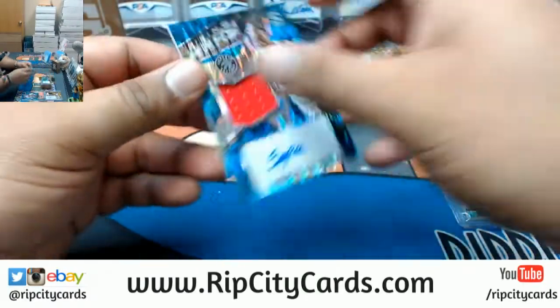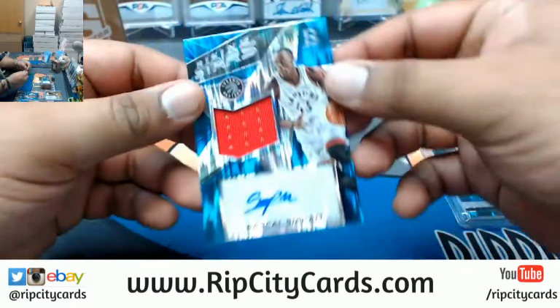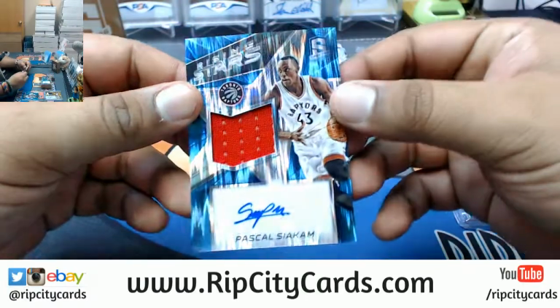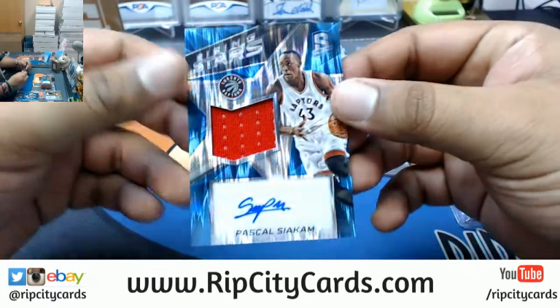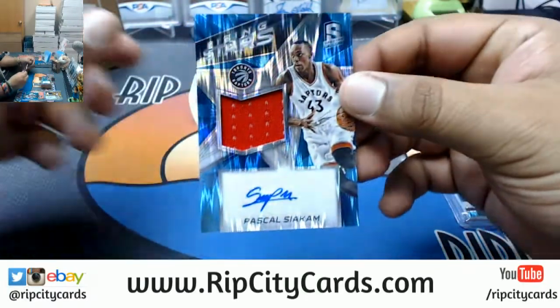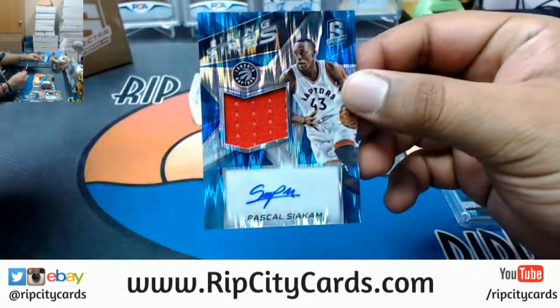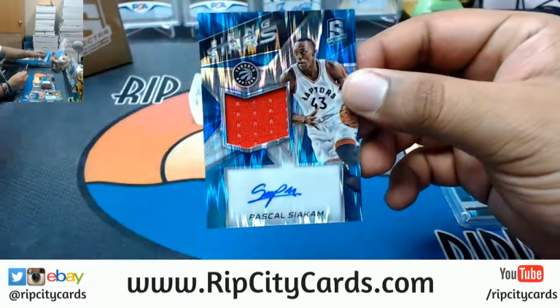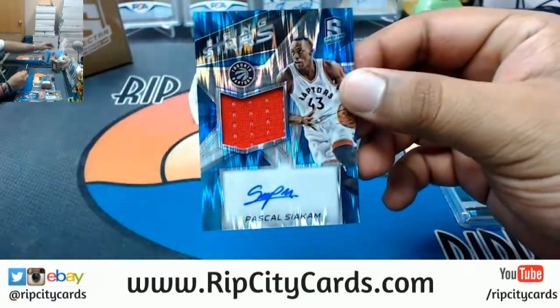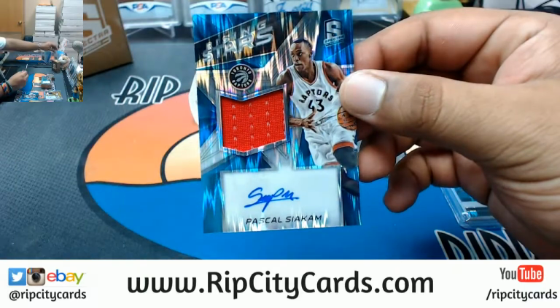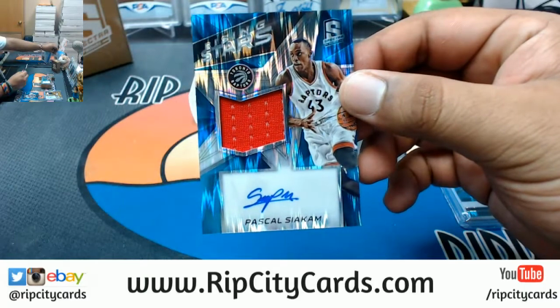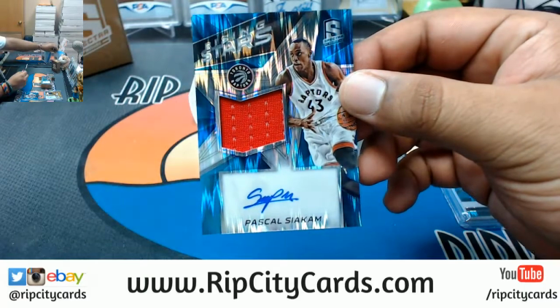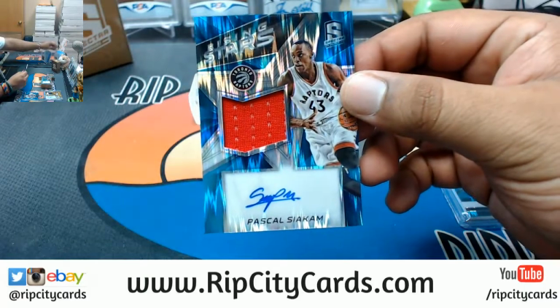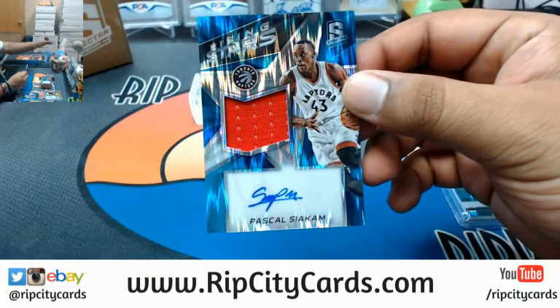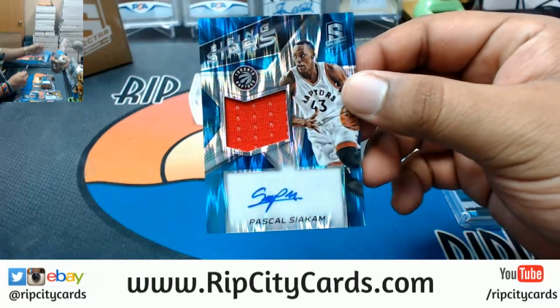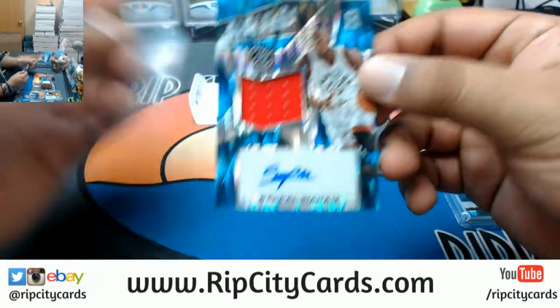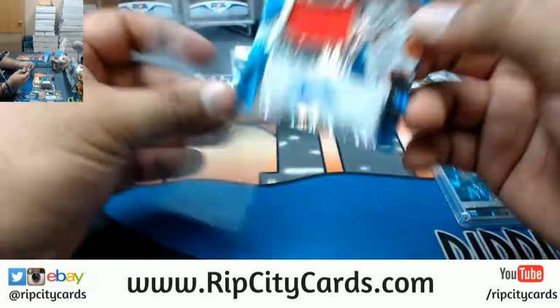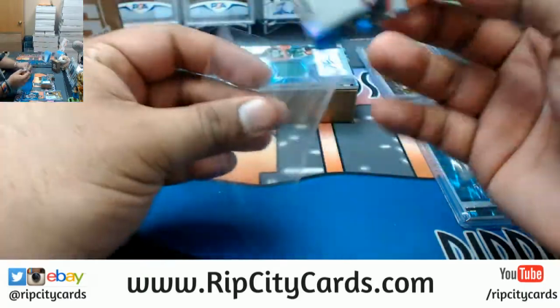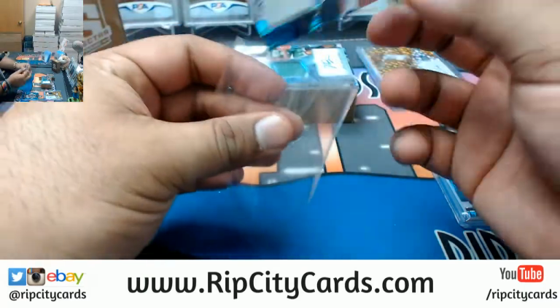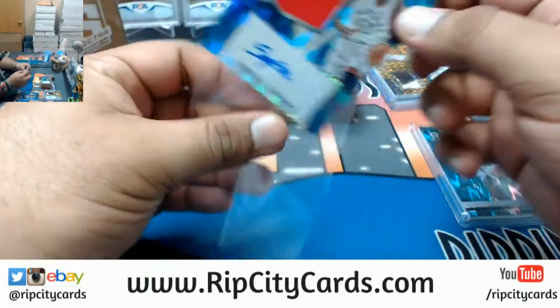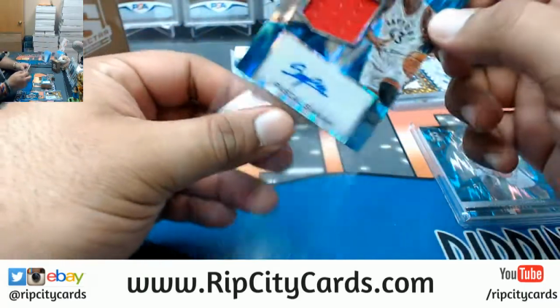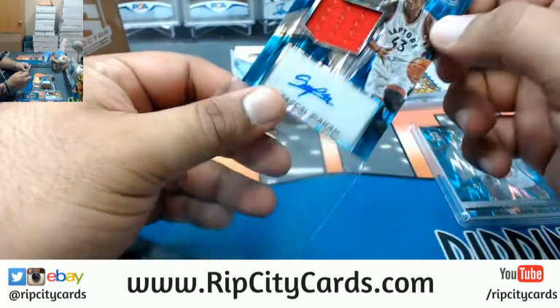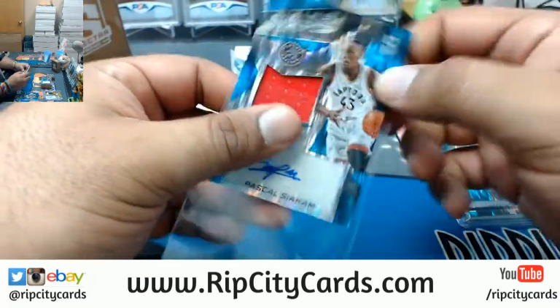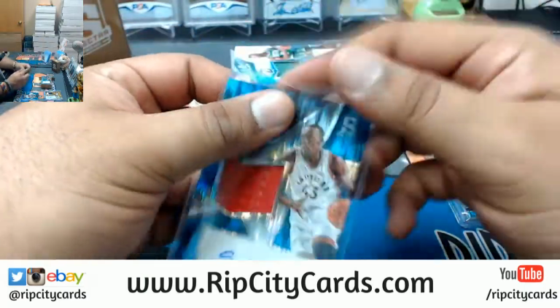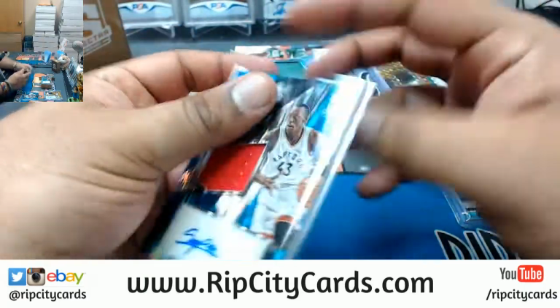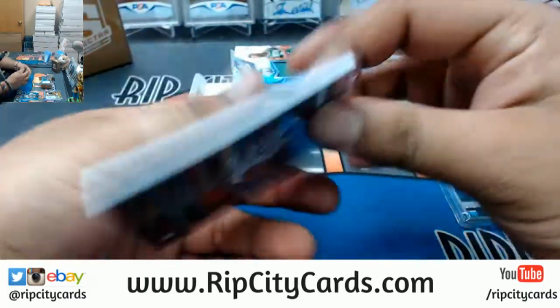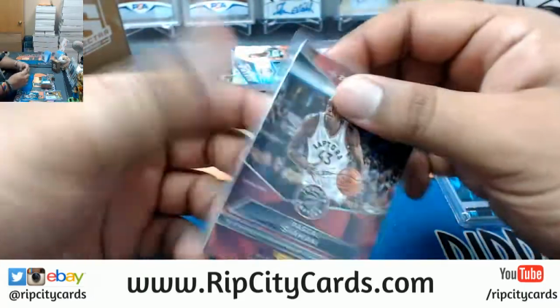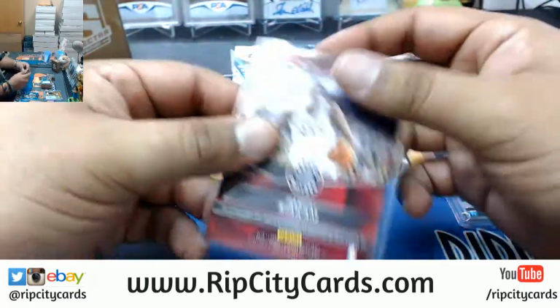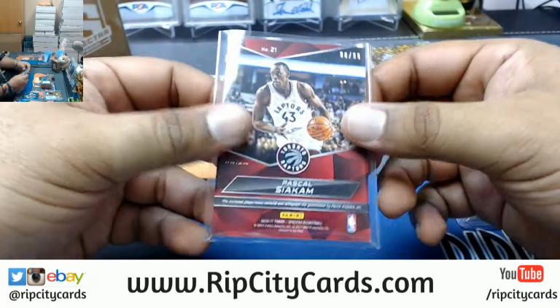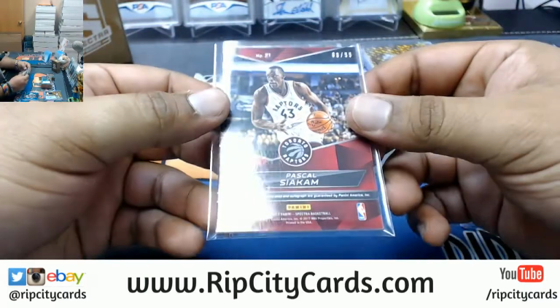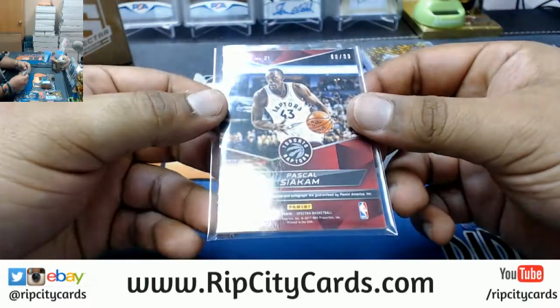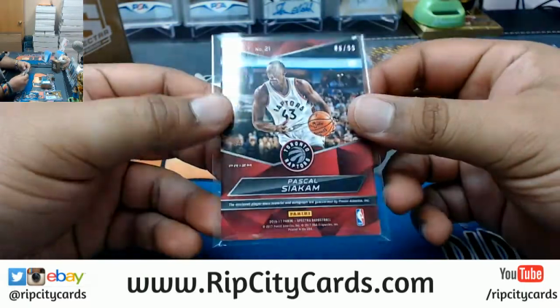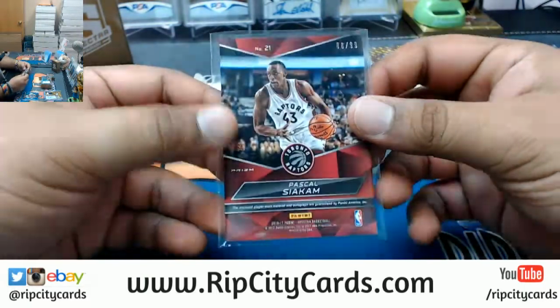For the Raptors, Pascal Siakam with the patch auto, numbered to 99.